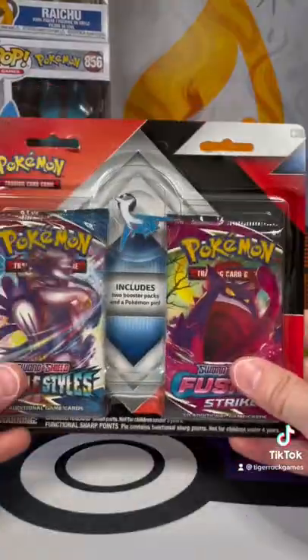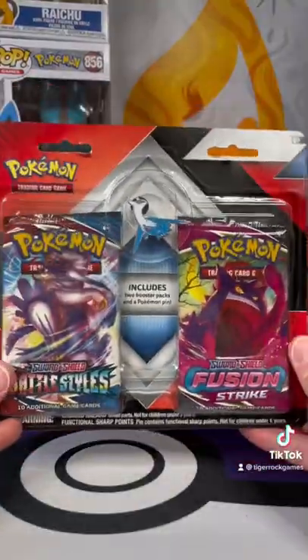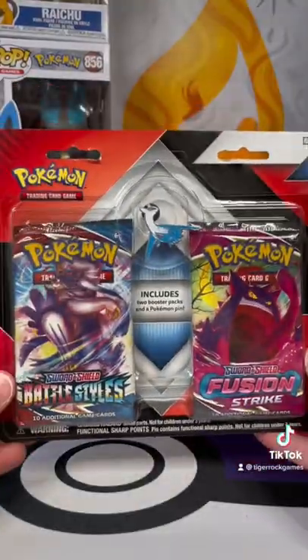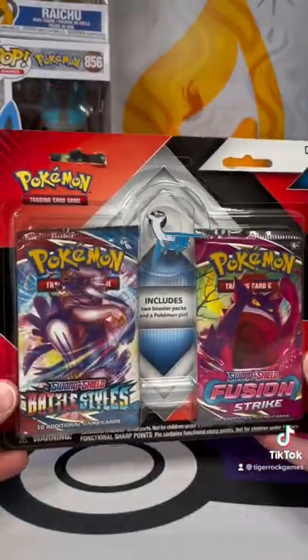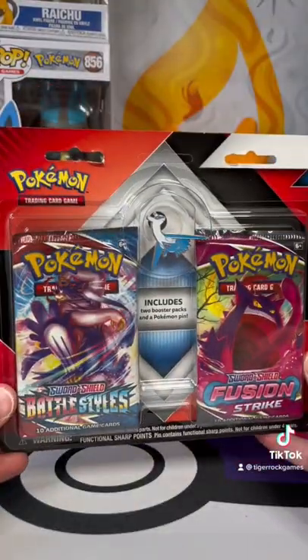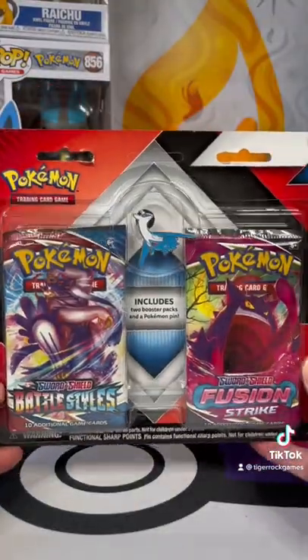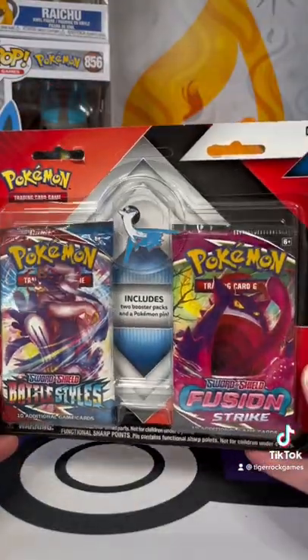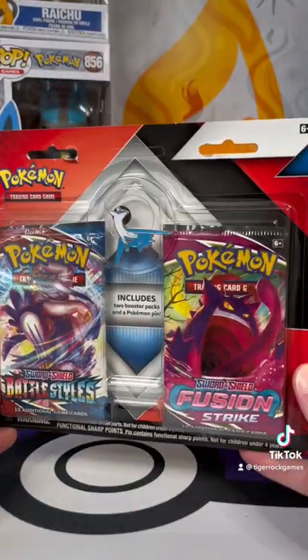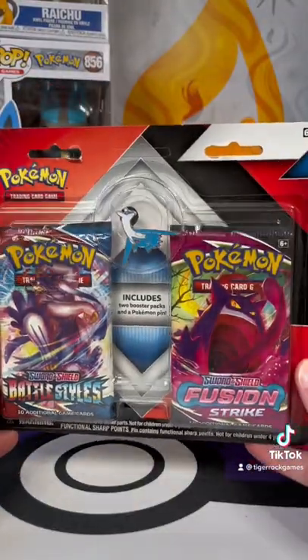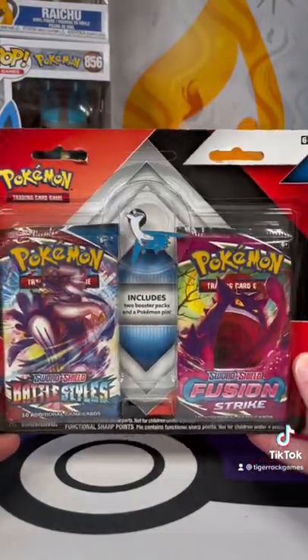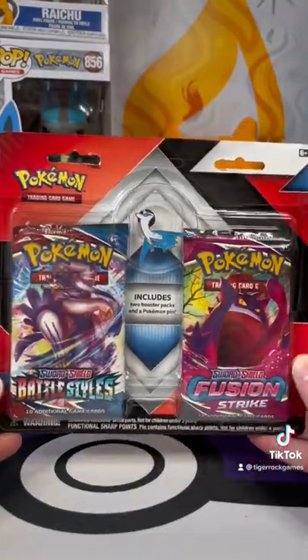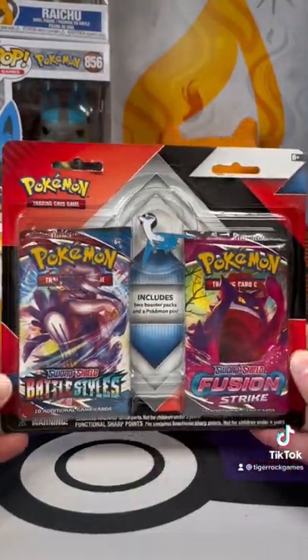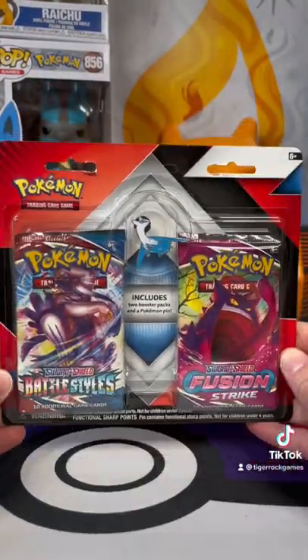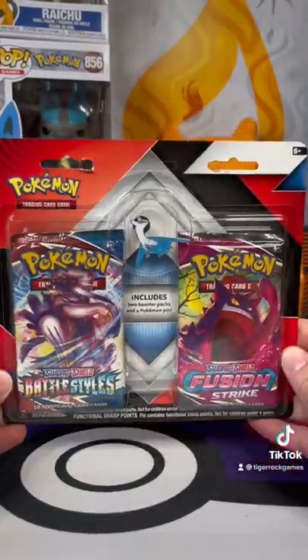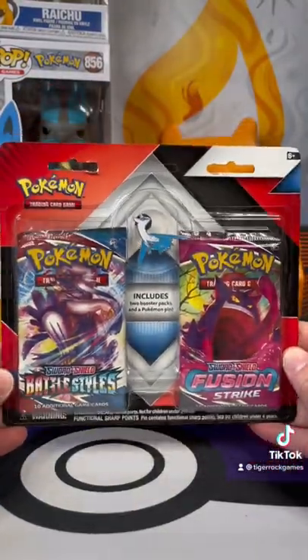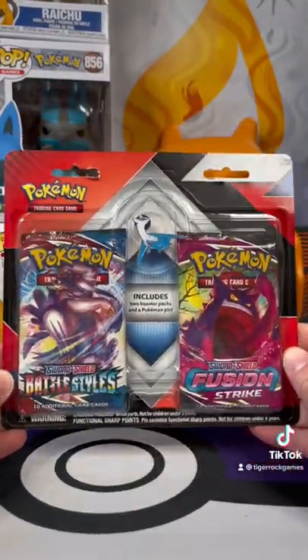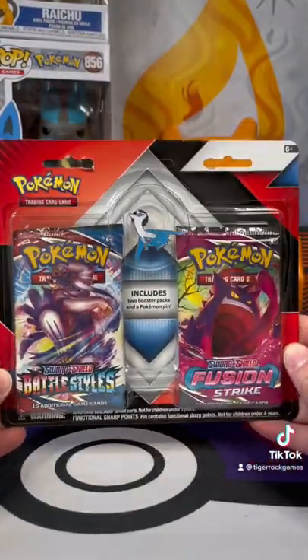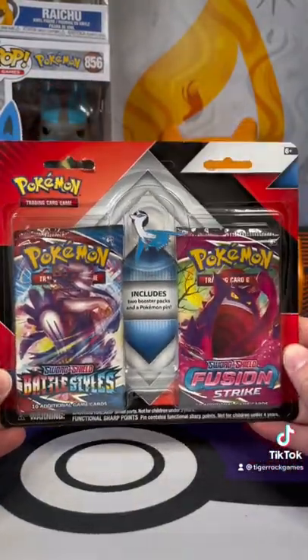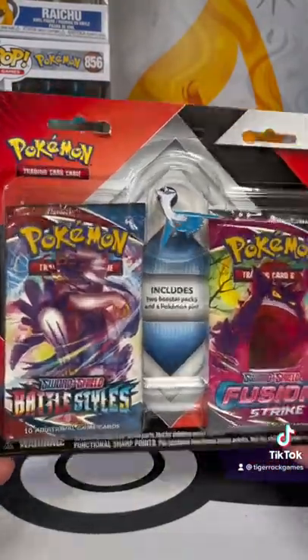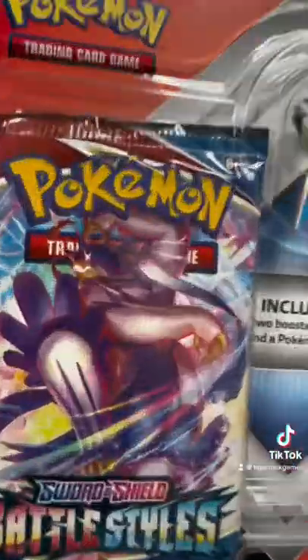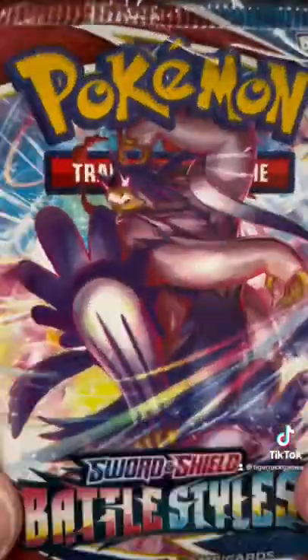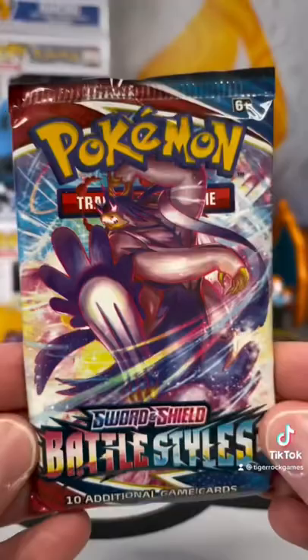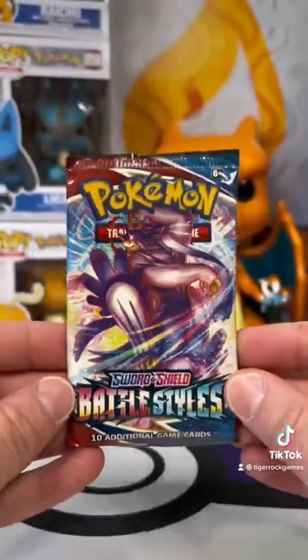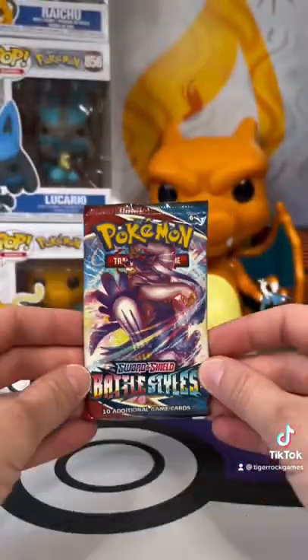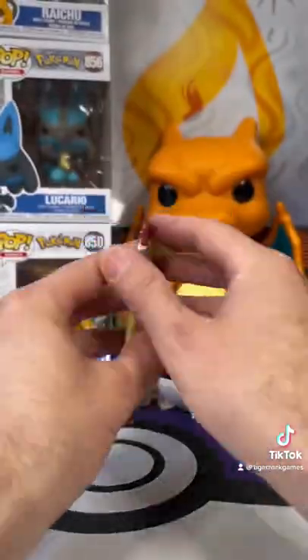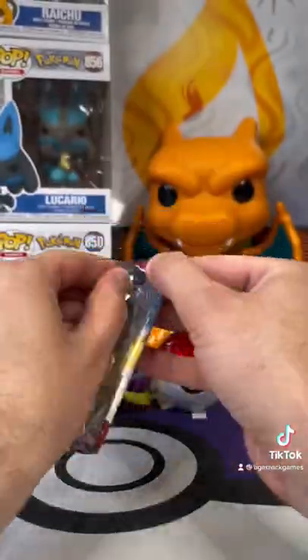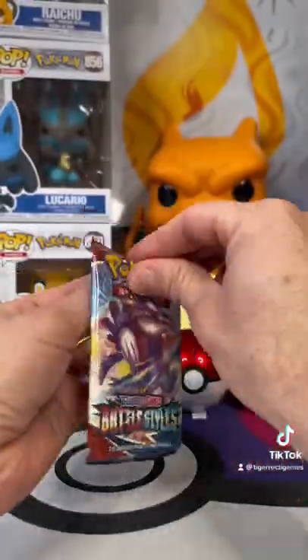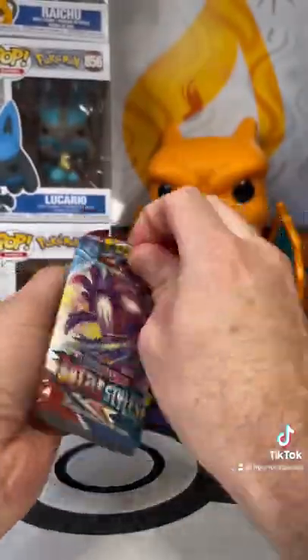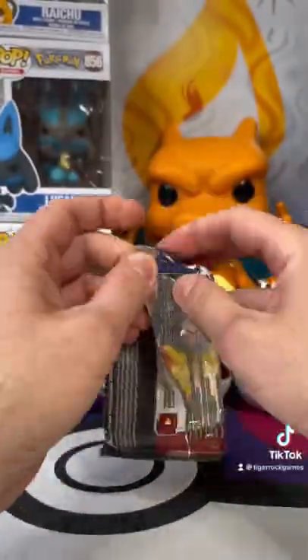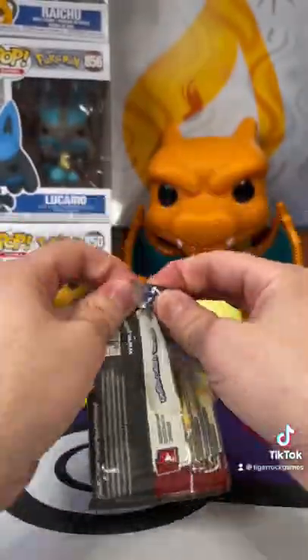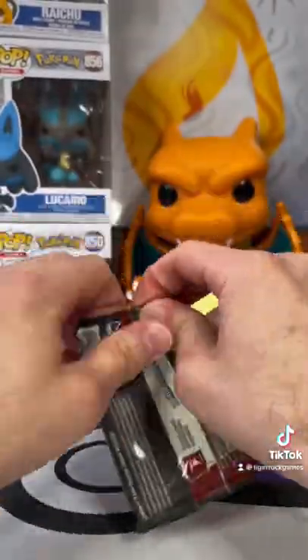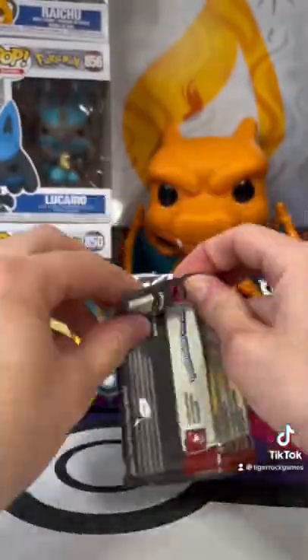Battle Styles and Fusion Strike are underdog sets. Pick a pack and let's see if you win. I know a lot of people don't, but I actually like Battle Styles.